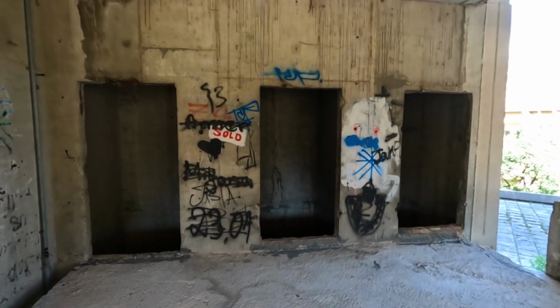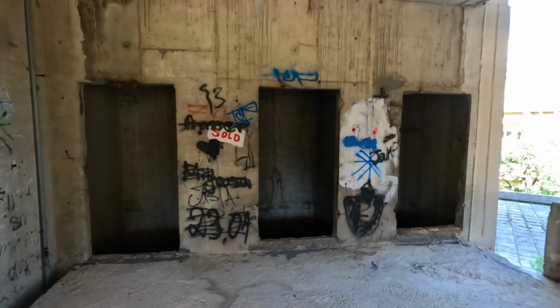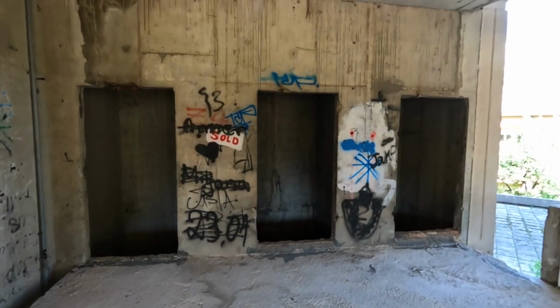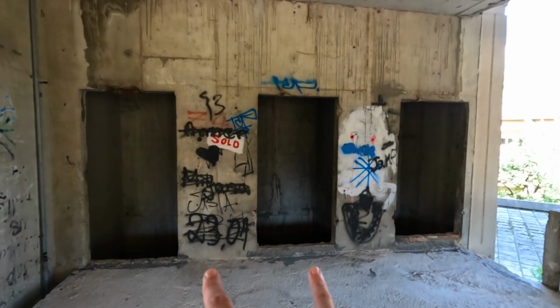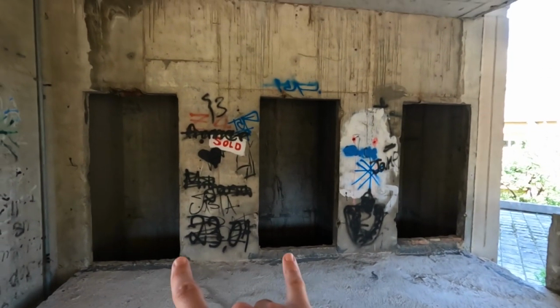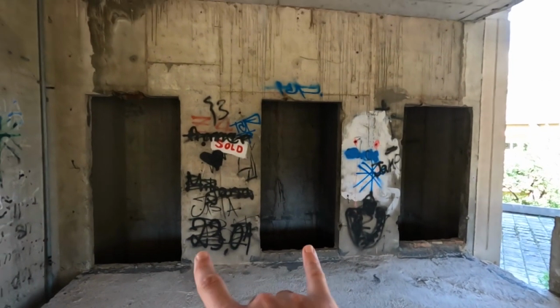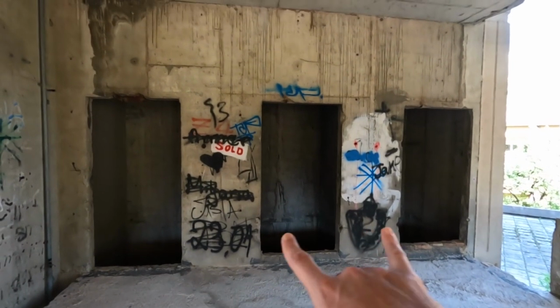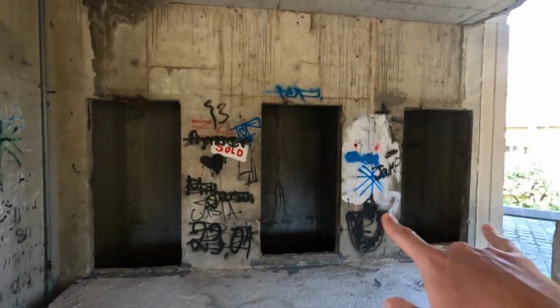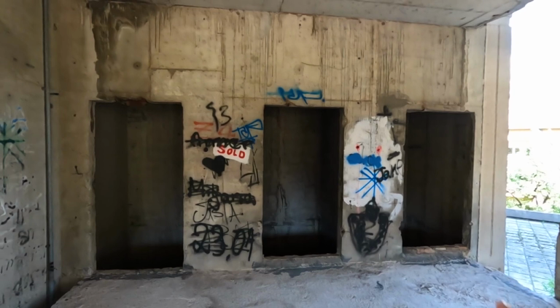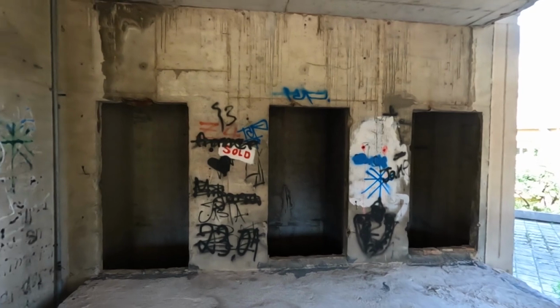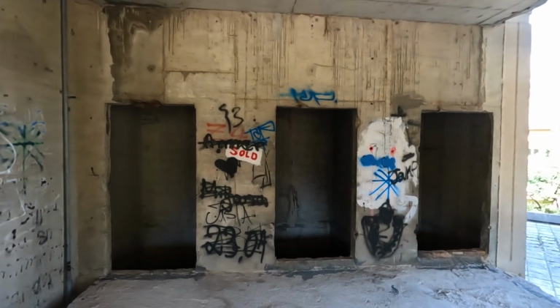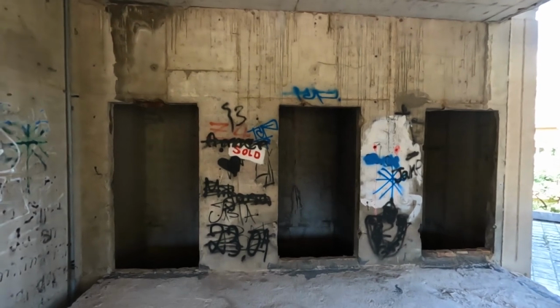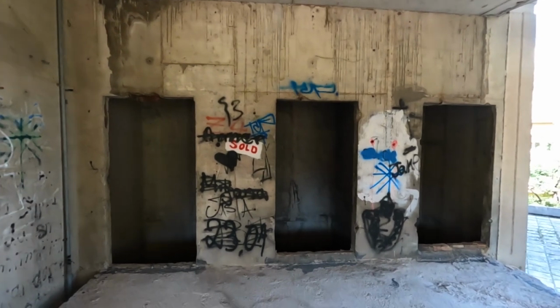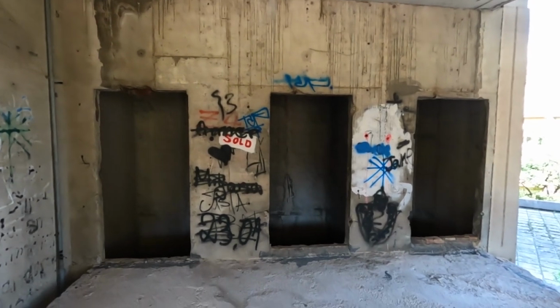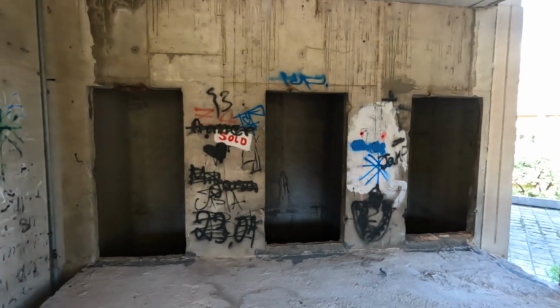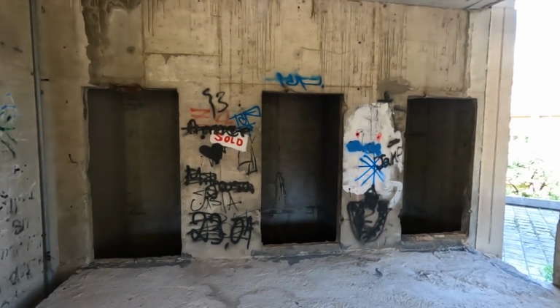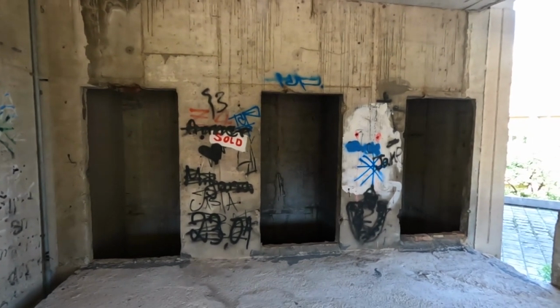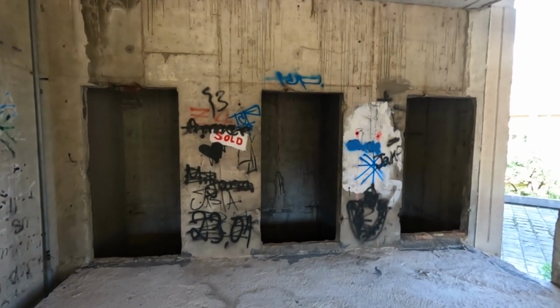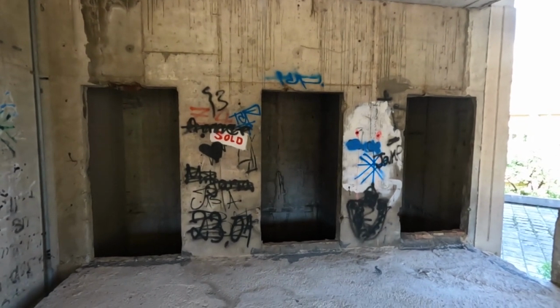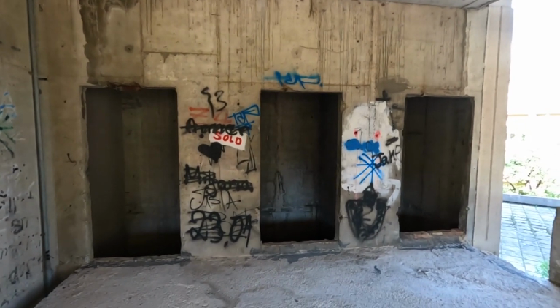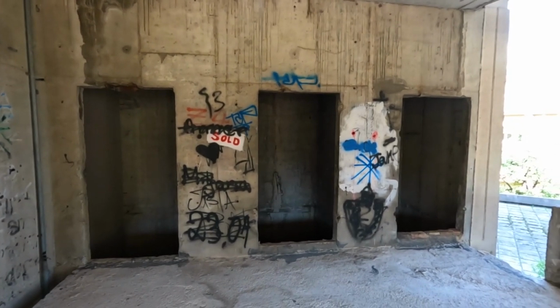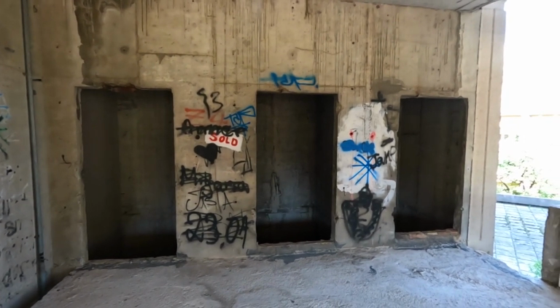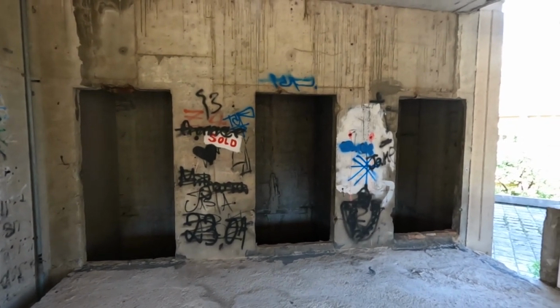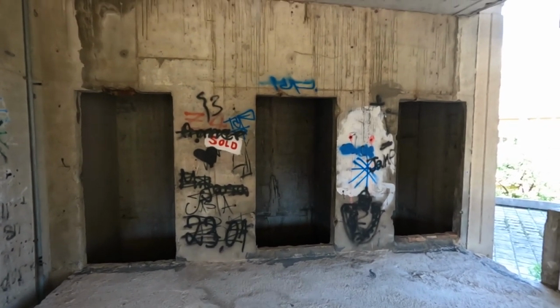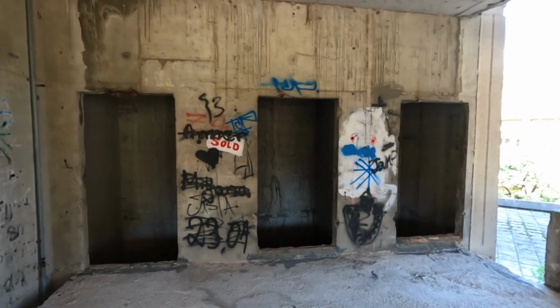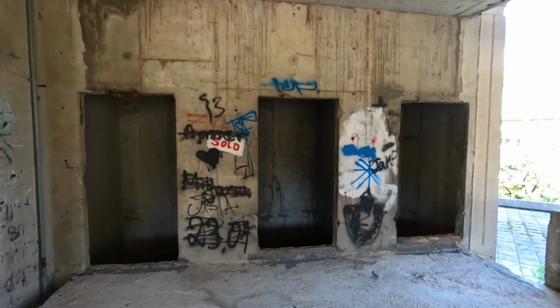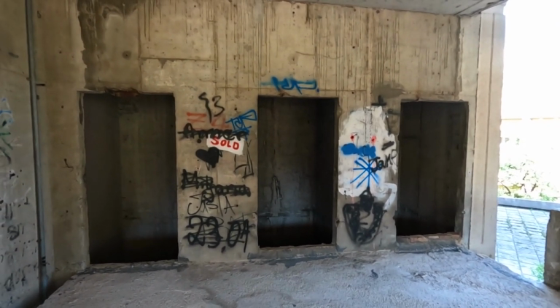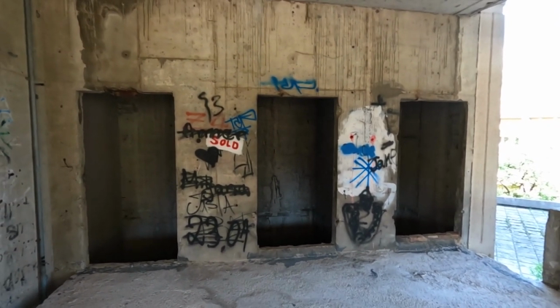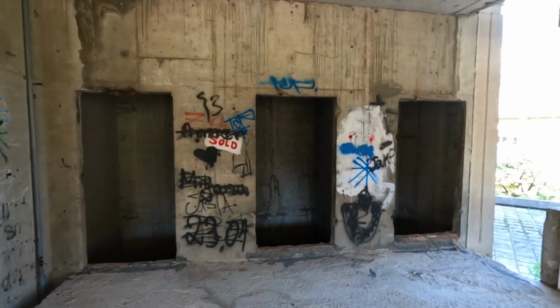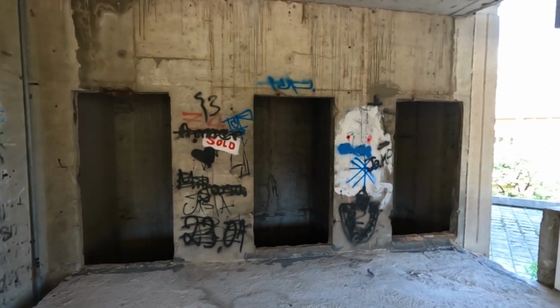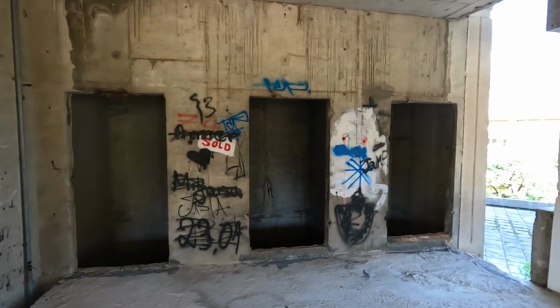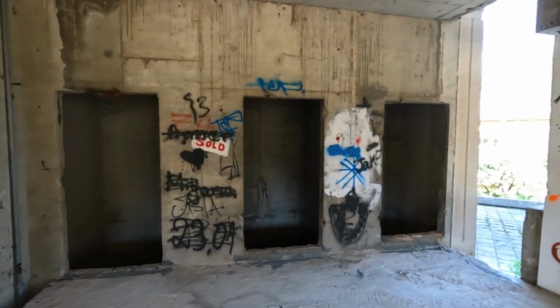The elevator shafts — there's nothing left, just a big drop.